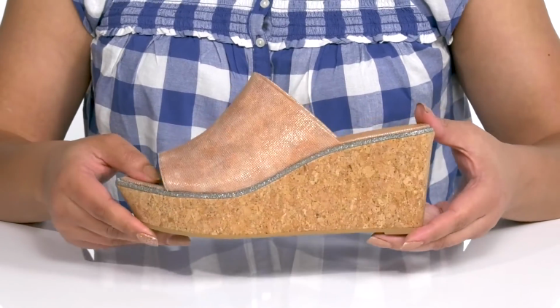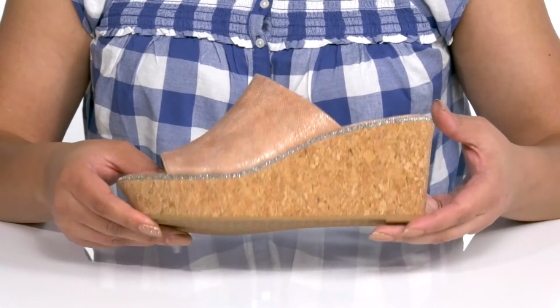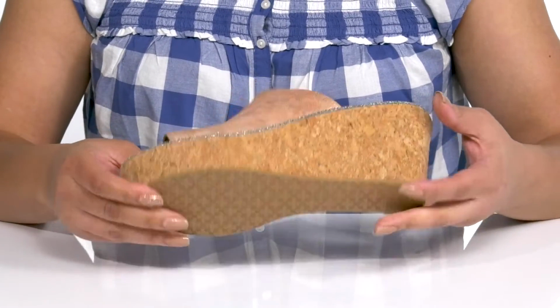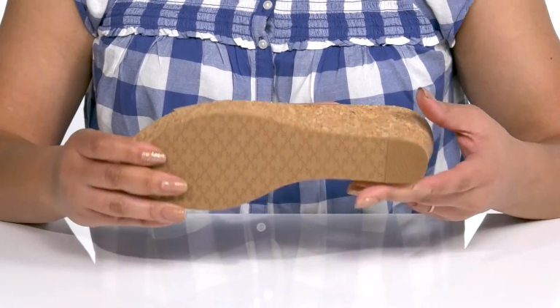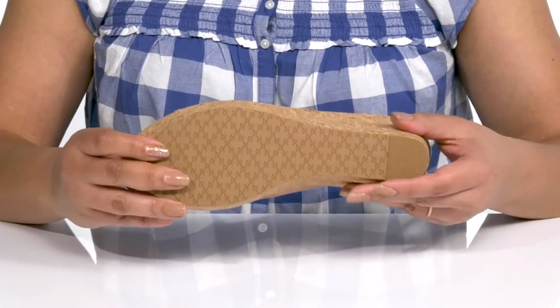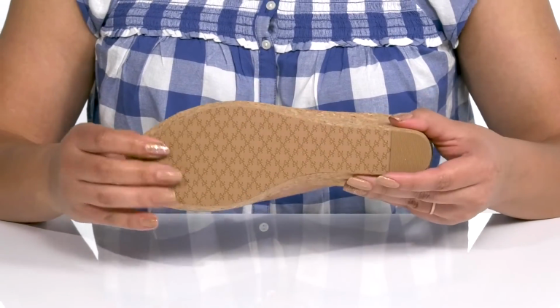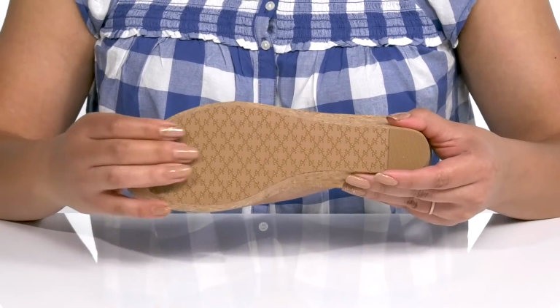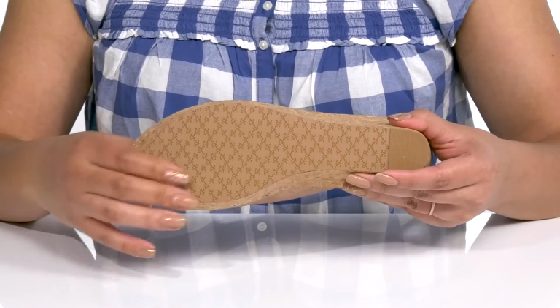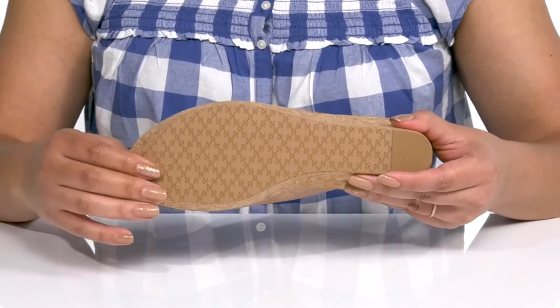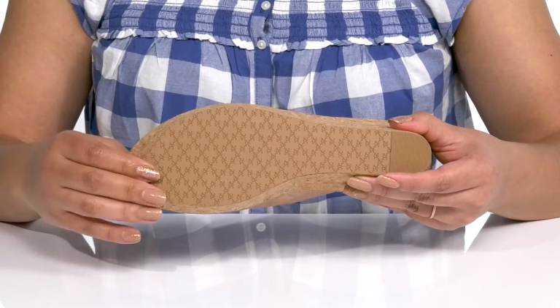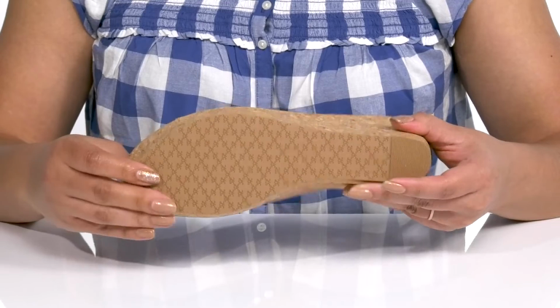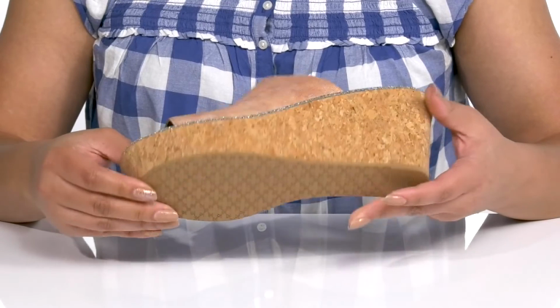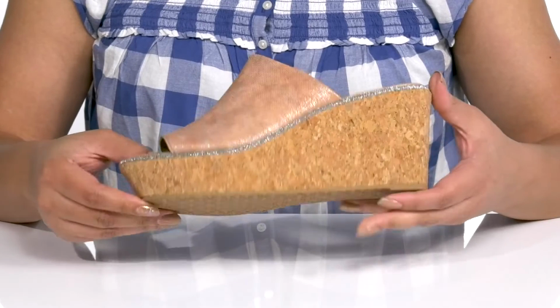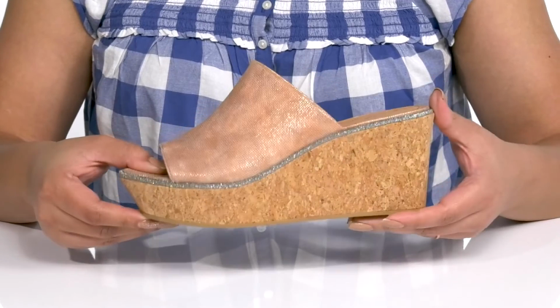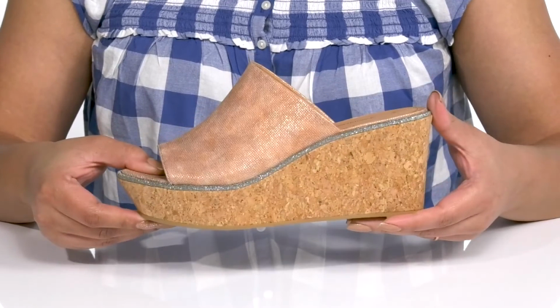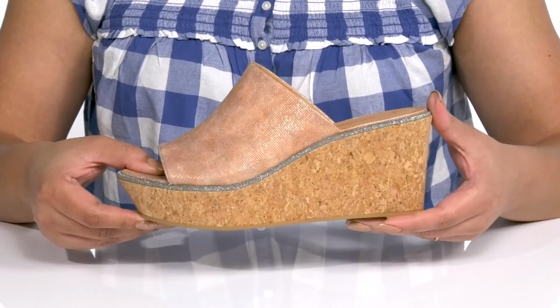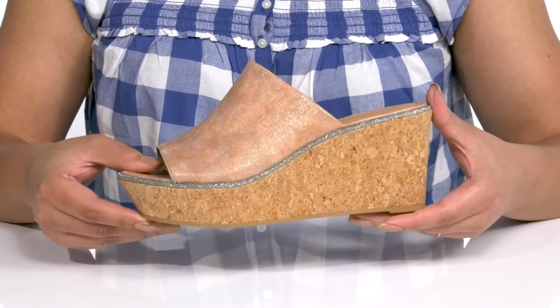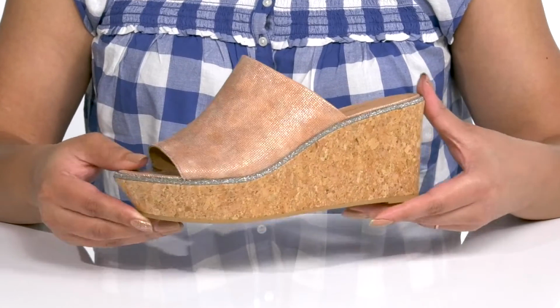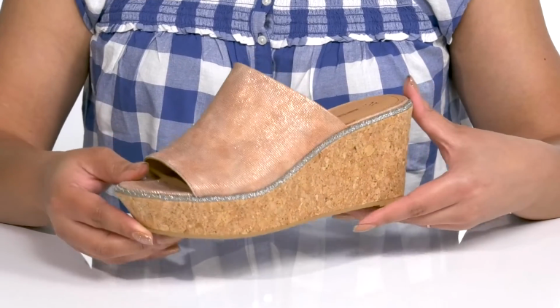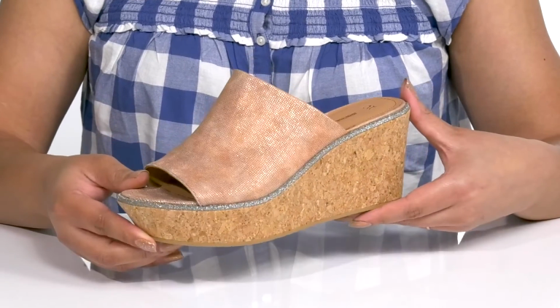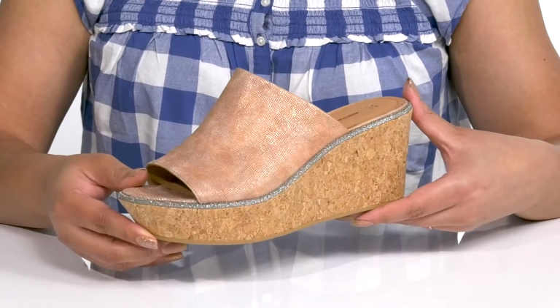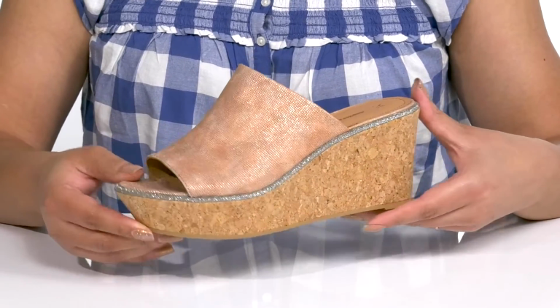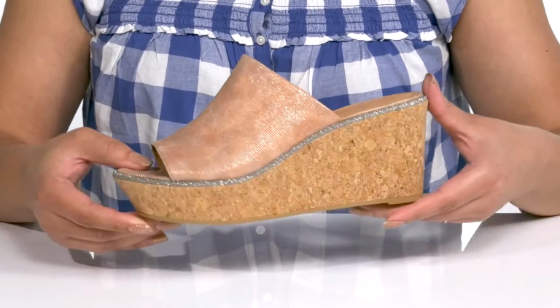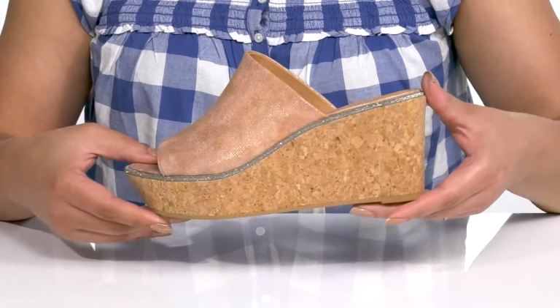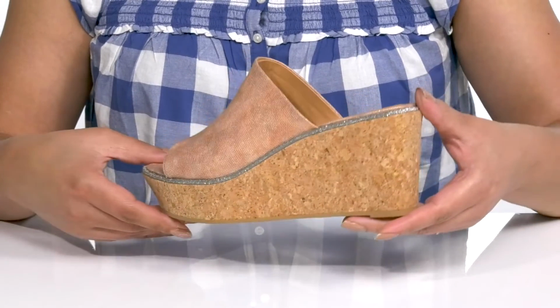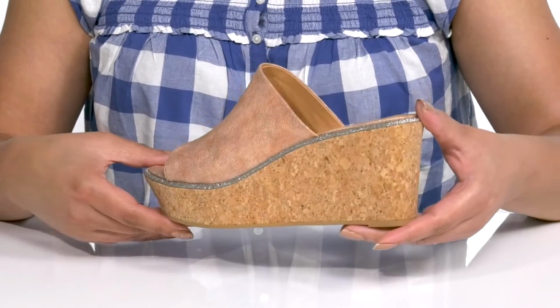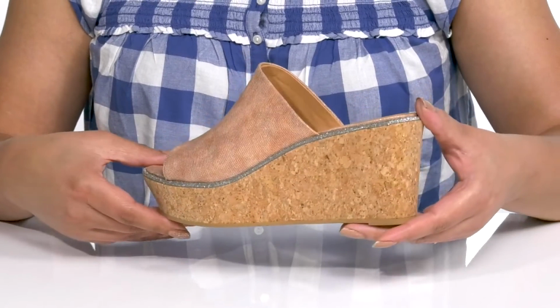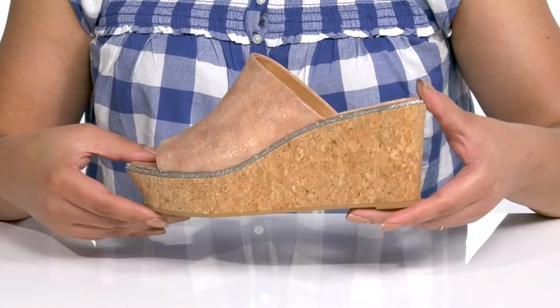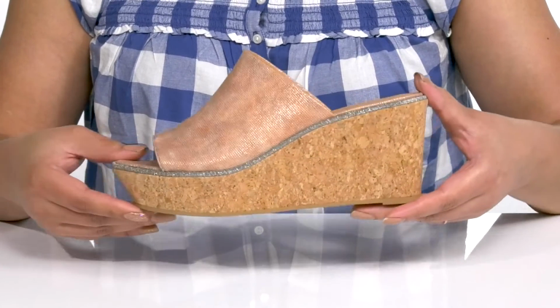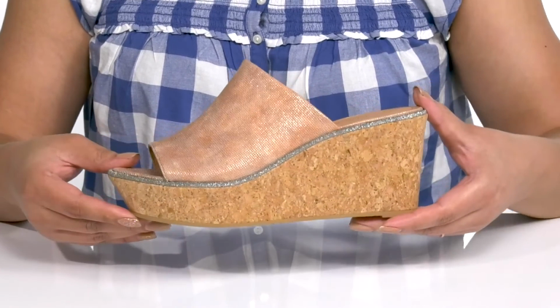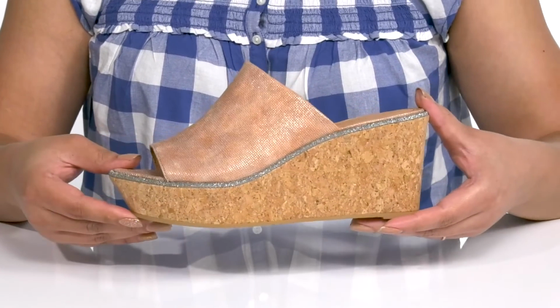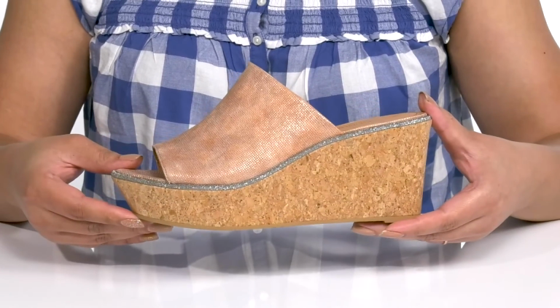It's all on top of a grippy rubber outsole. Show these off wearing a cute flowy dress.